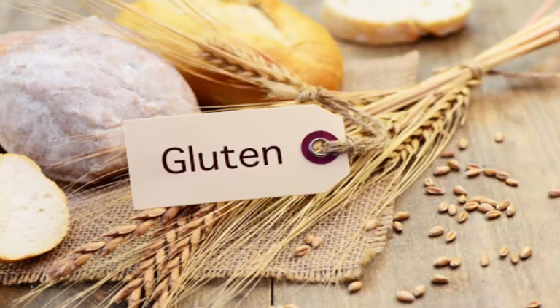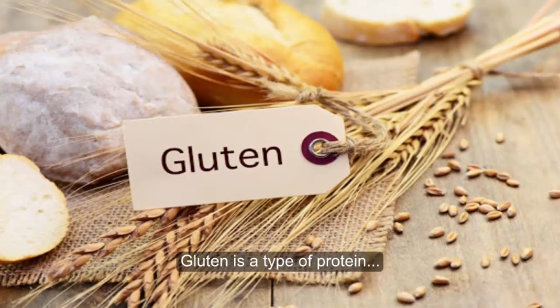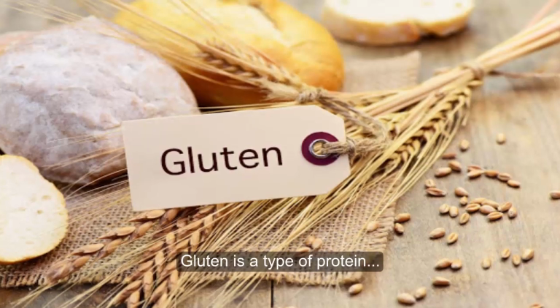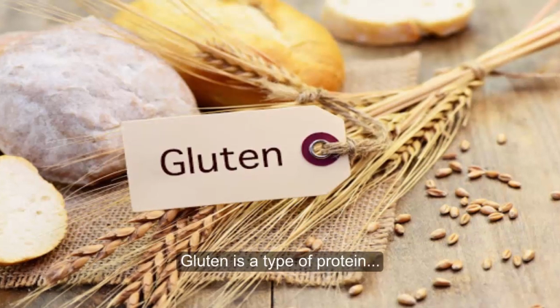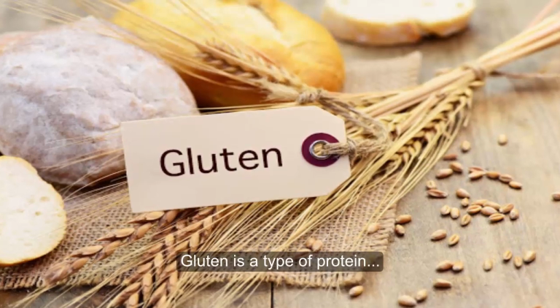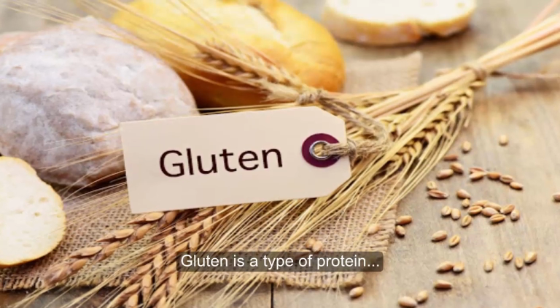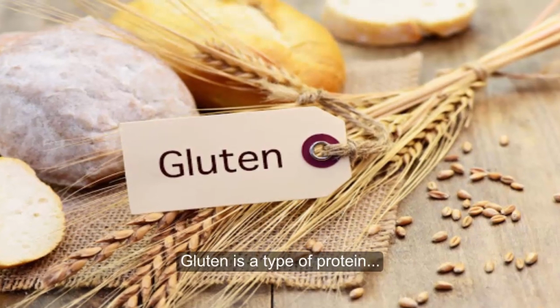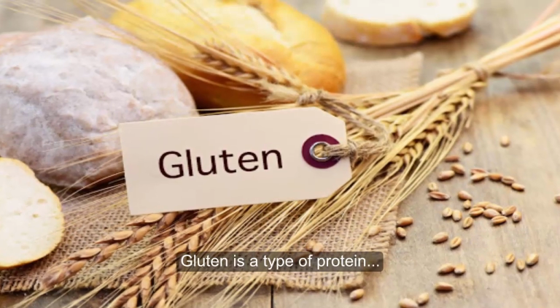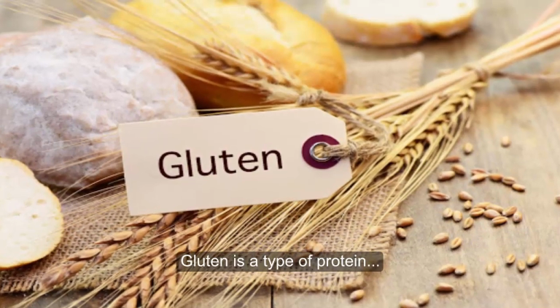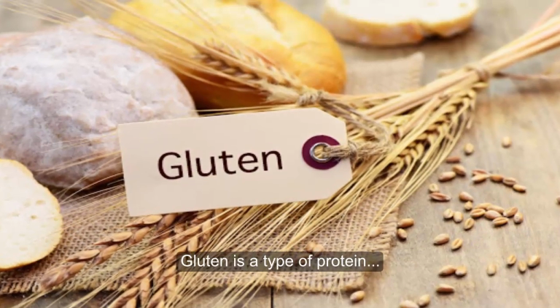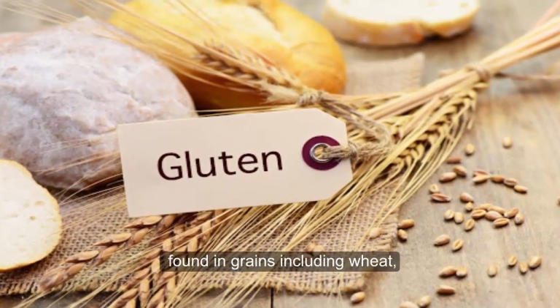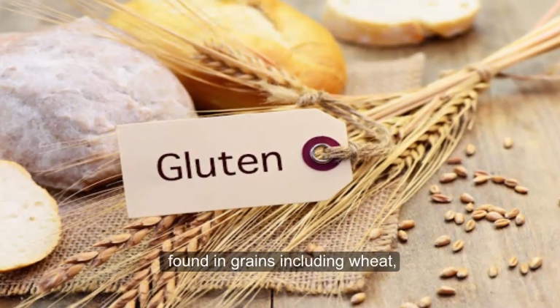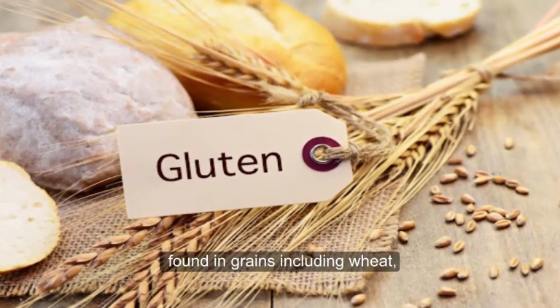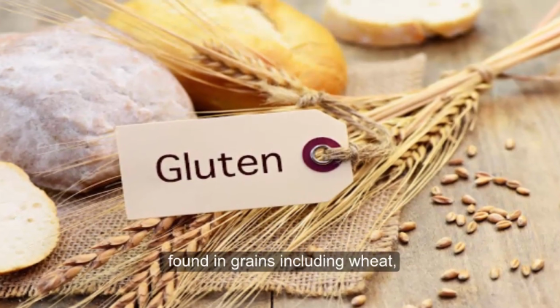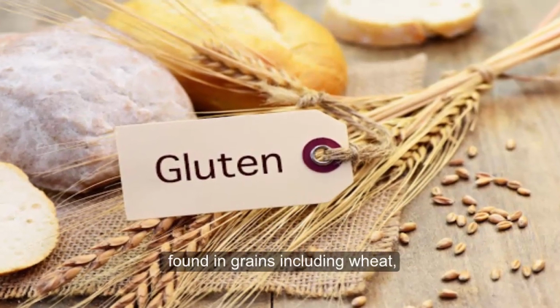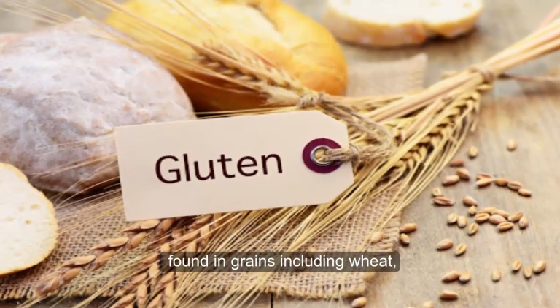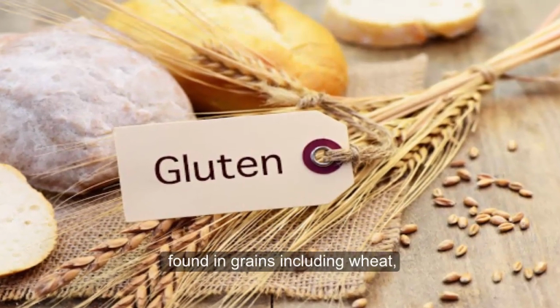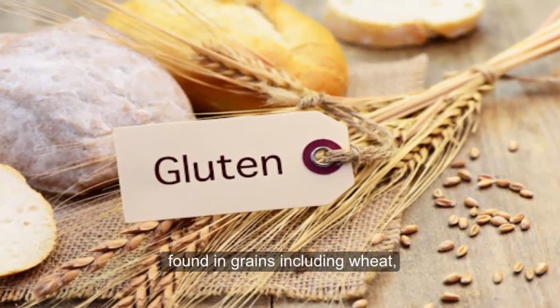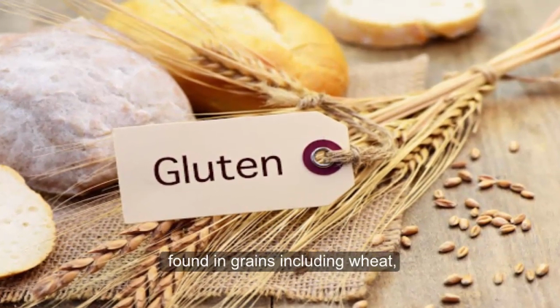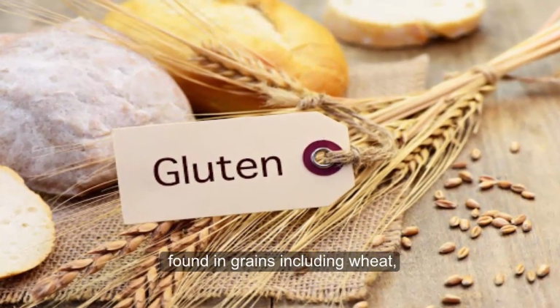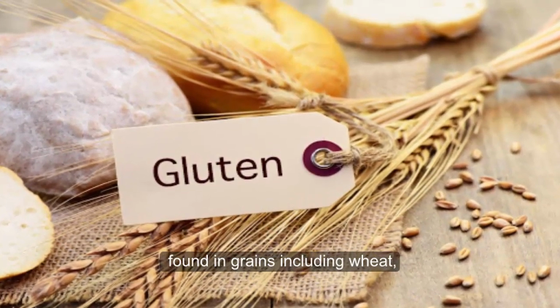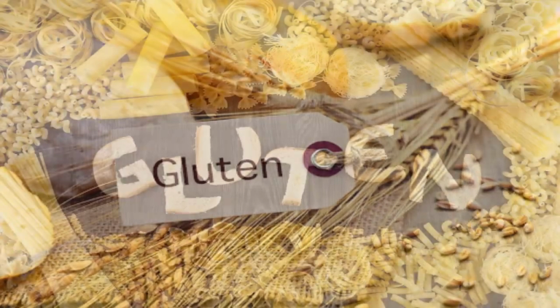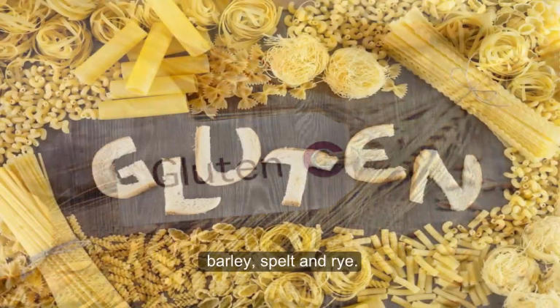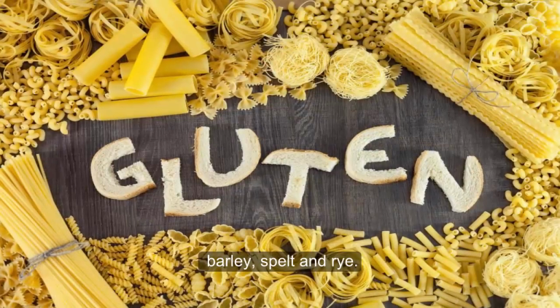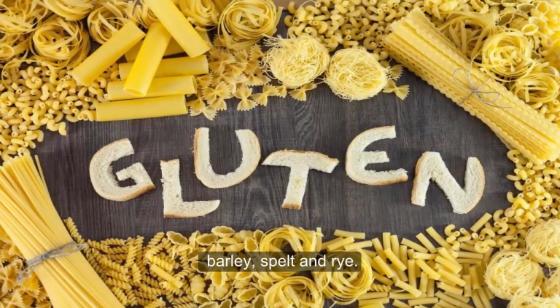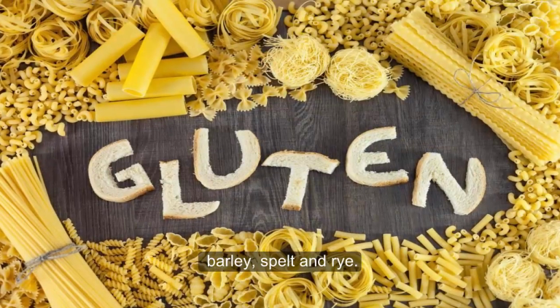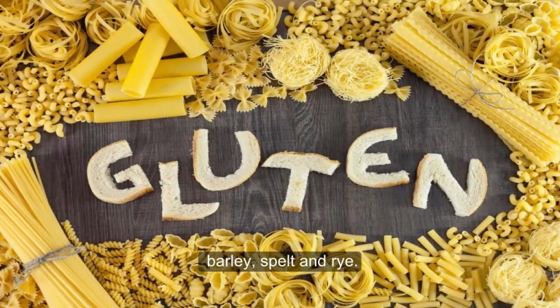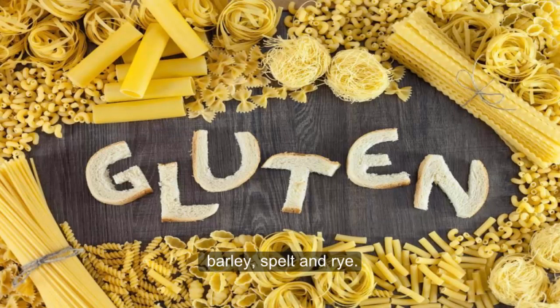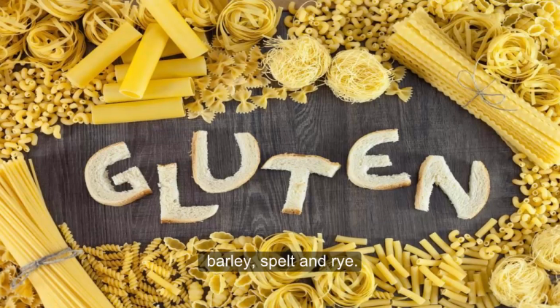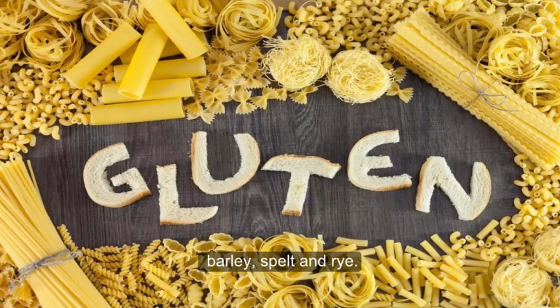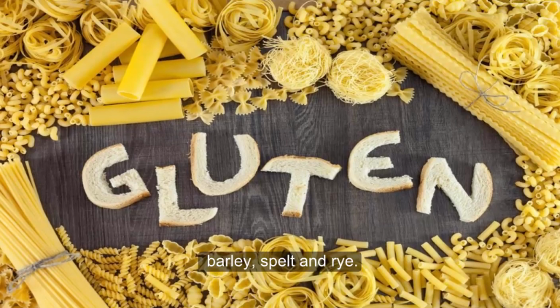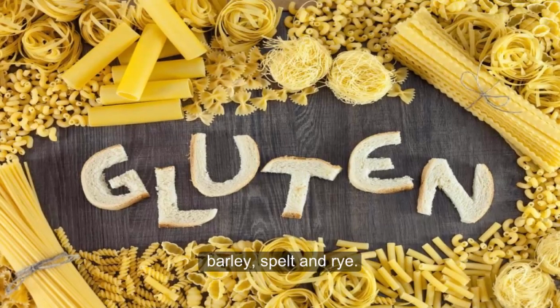Gluten is a type of protein found in grains, including wheat, barley, spelt, and rye.